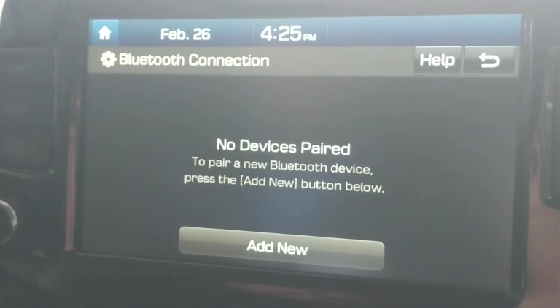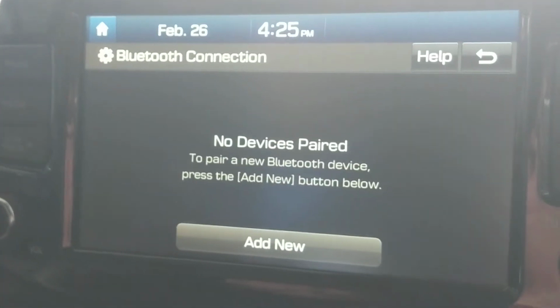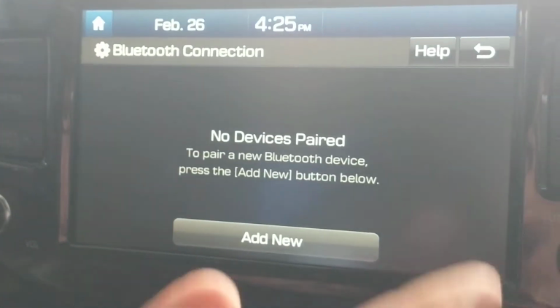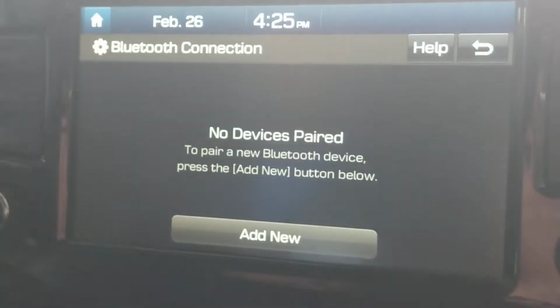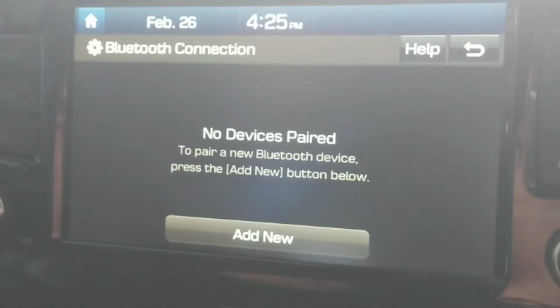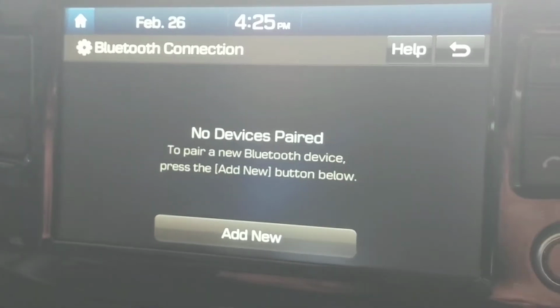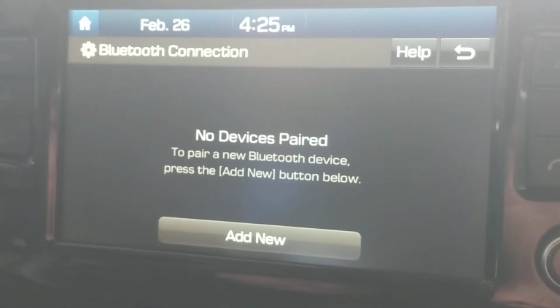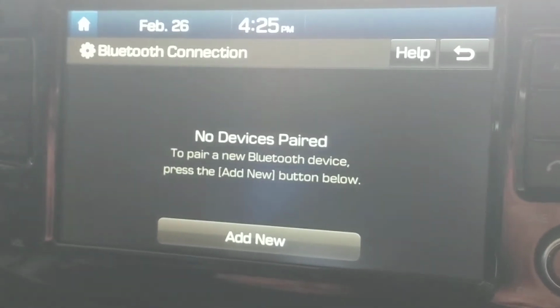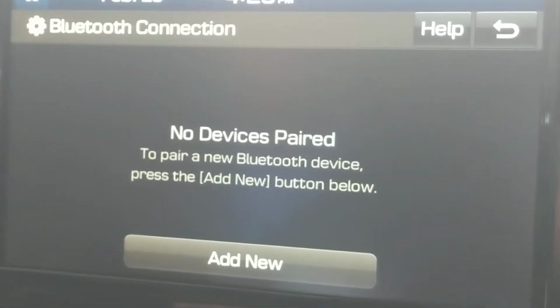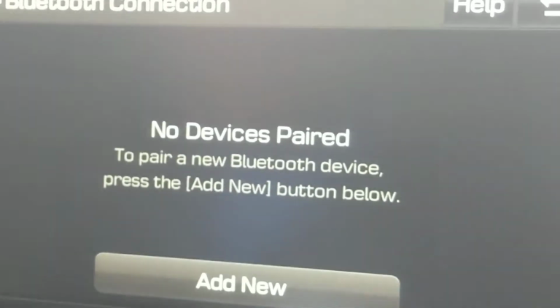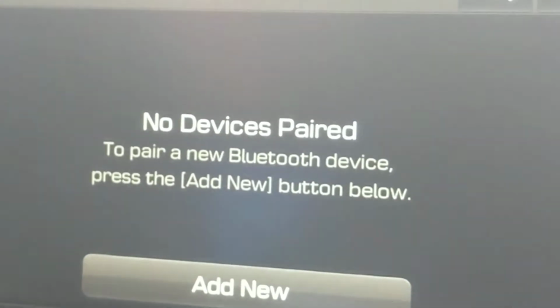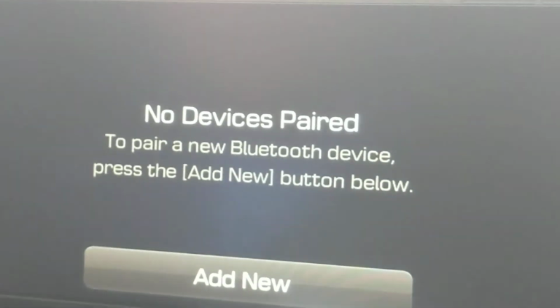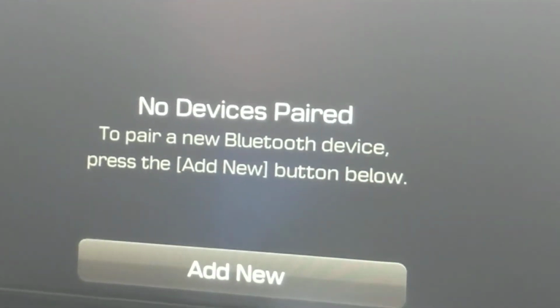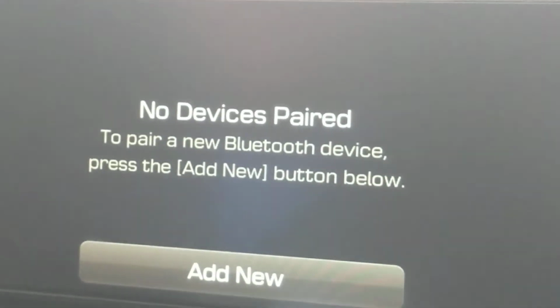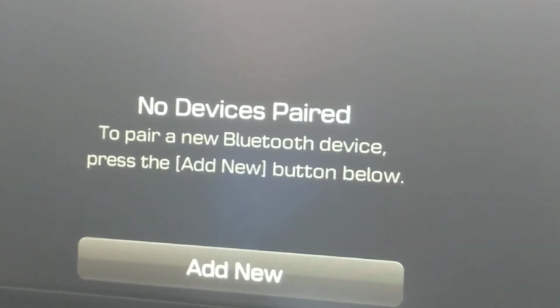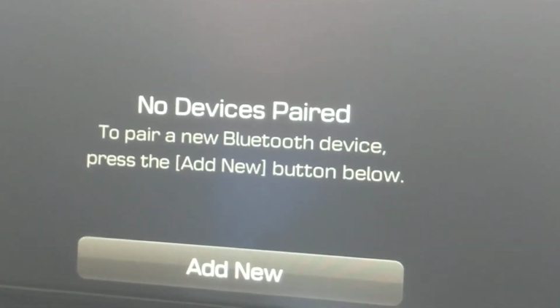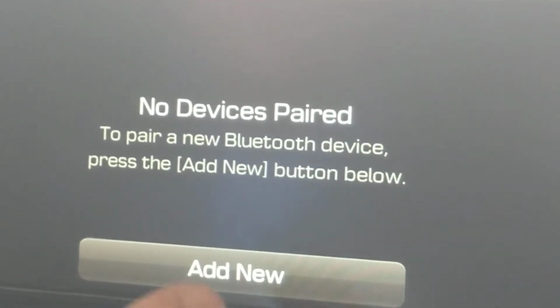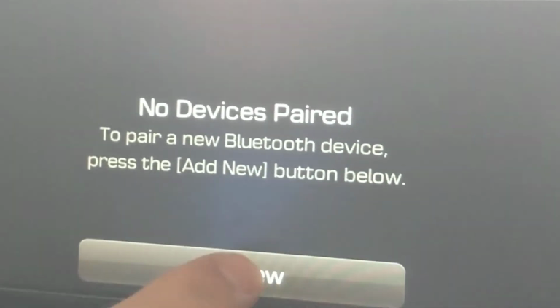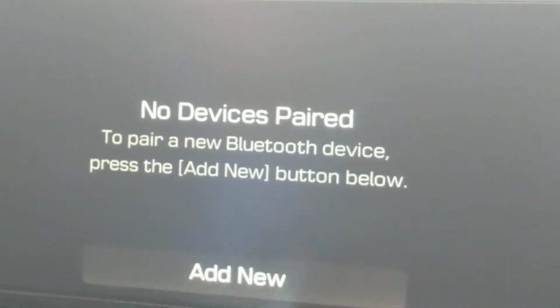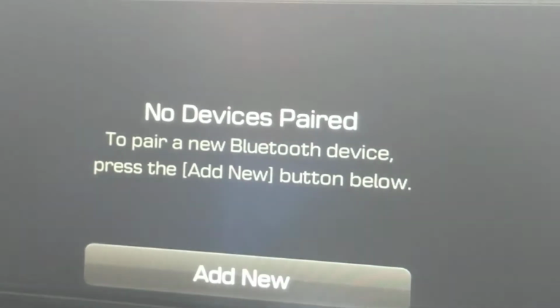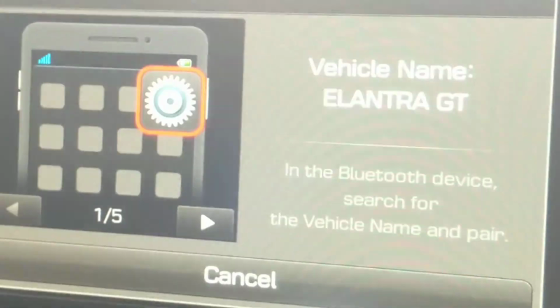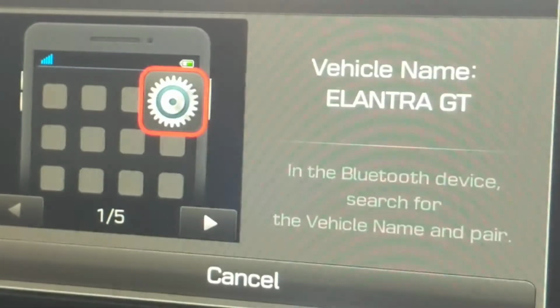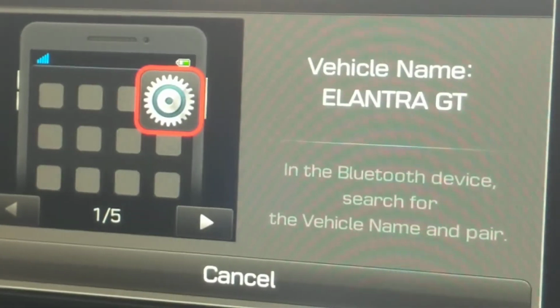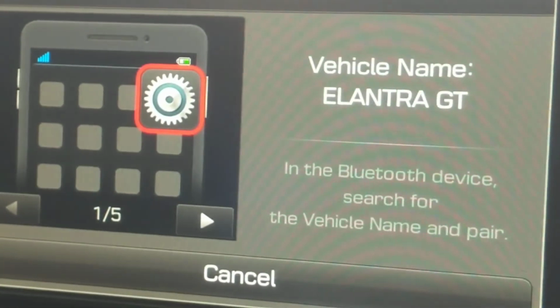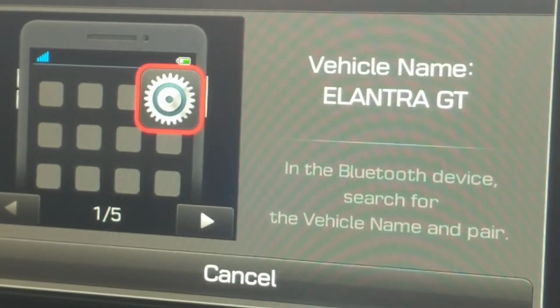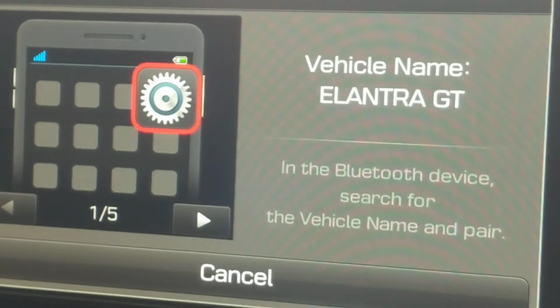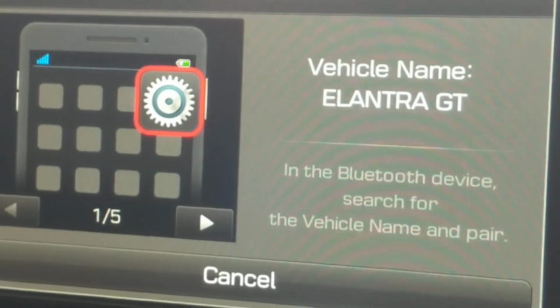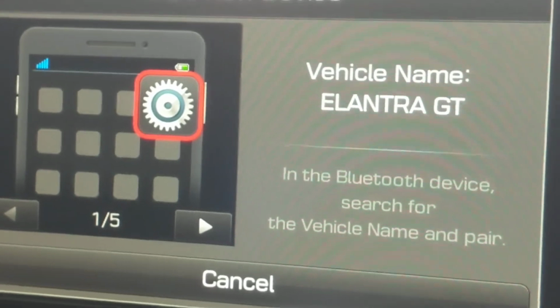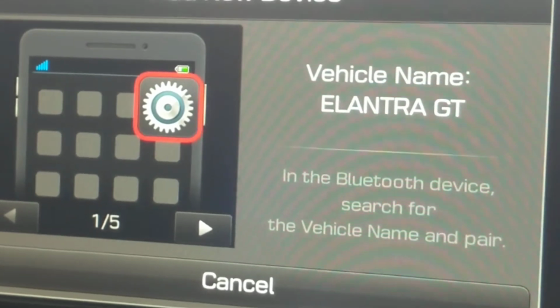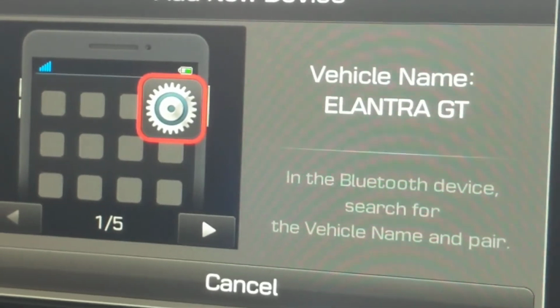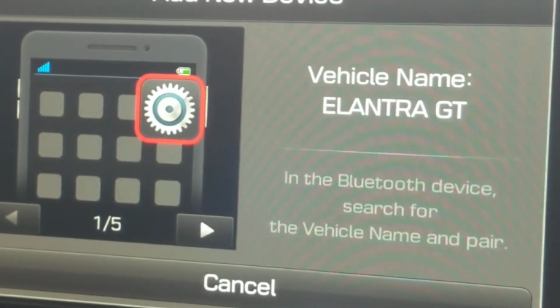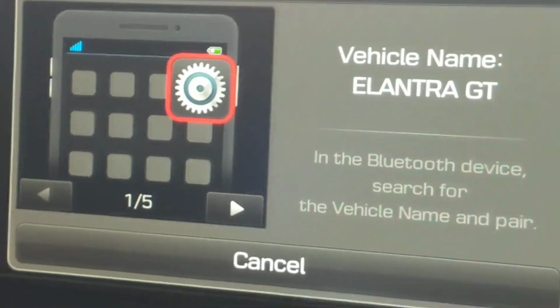At this point, if there's no device paired, you would then select add new. Turn Bluetooth on from your device in order to search.